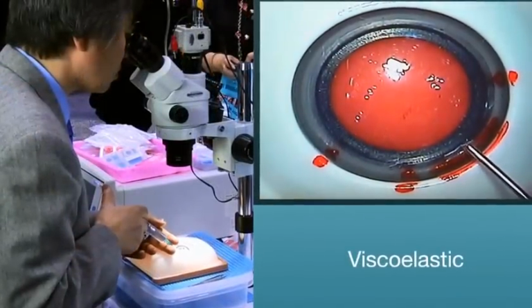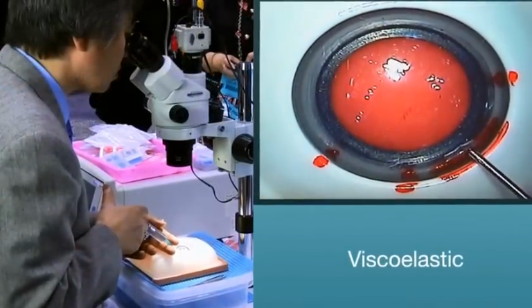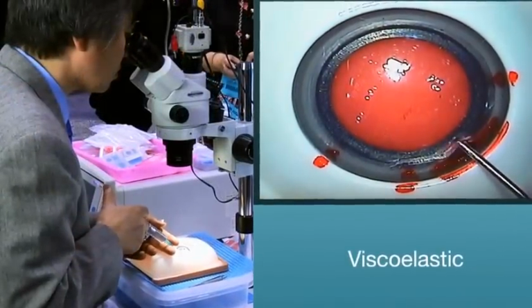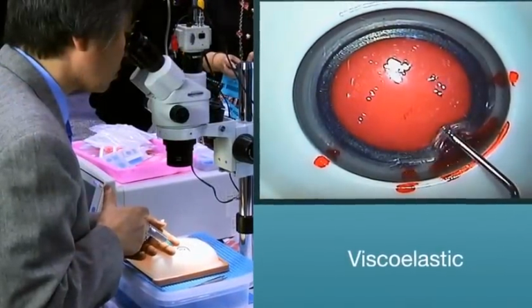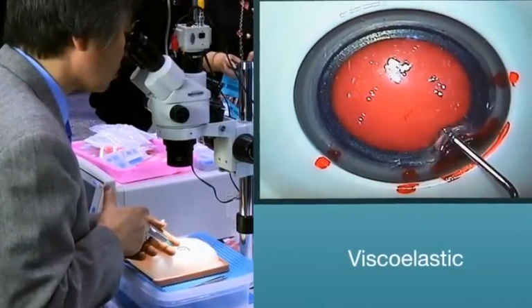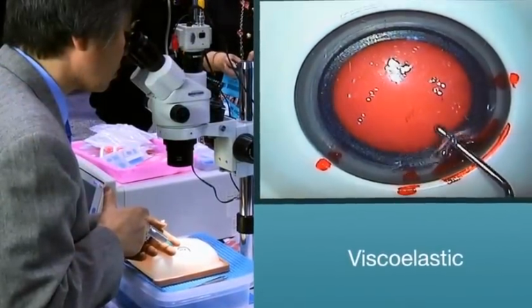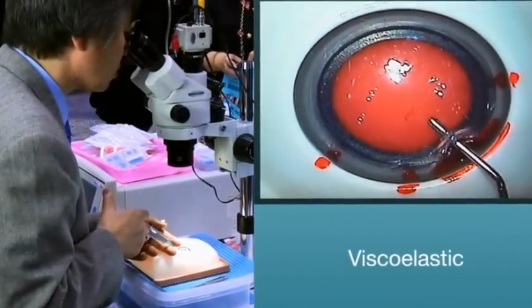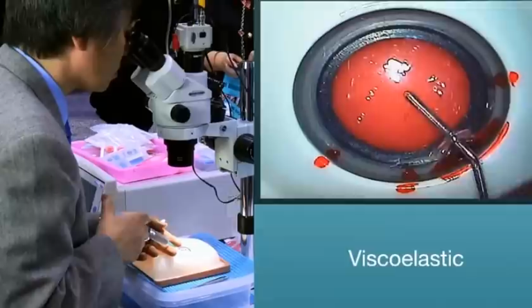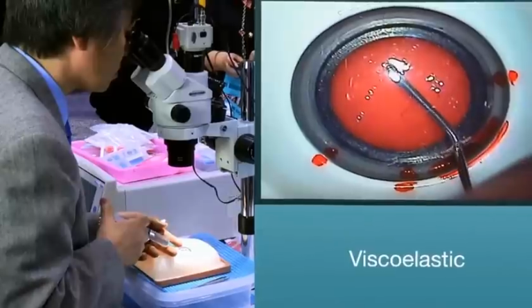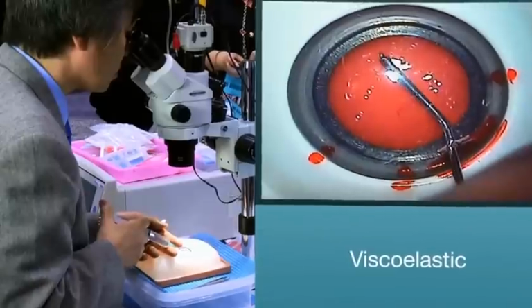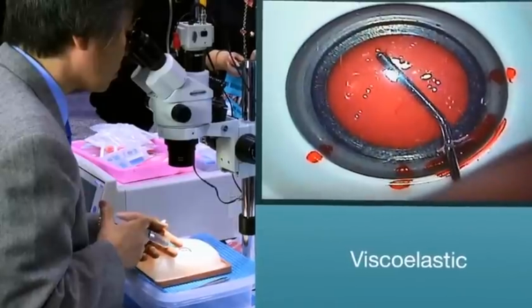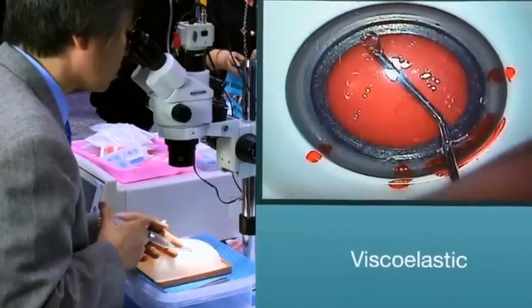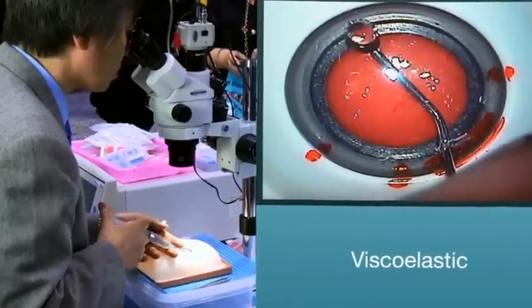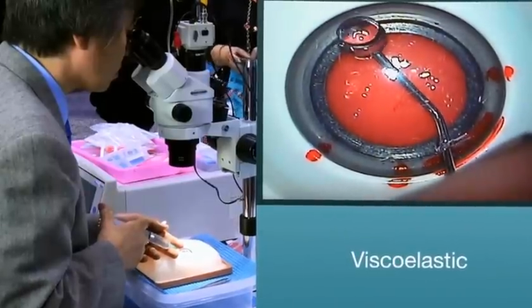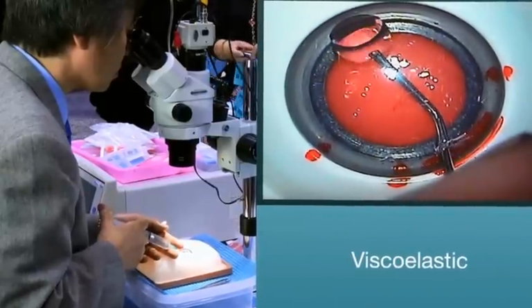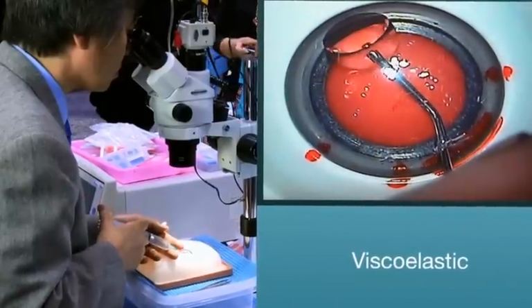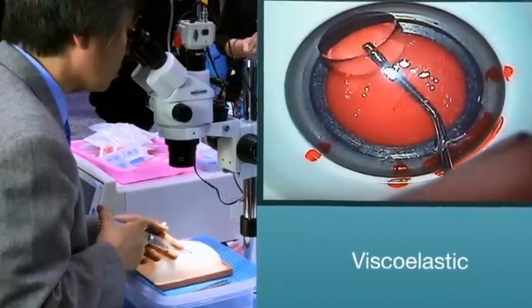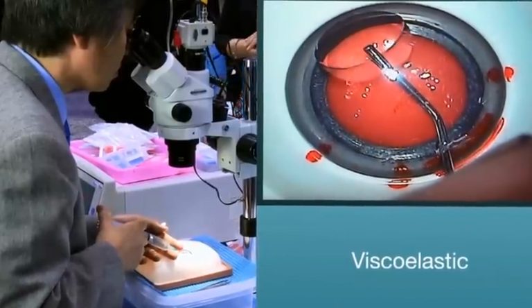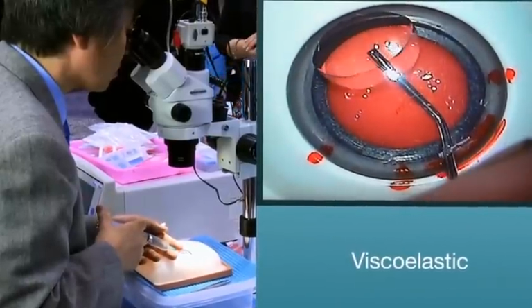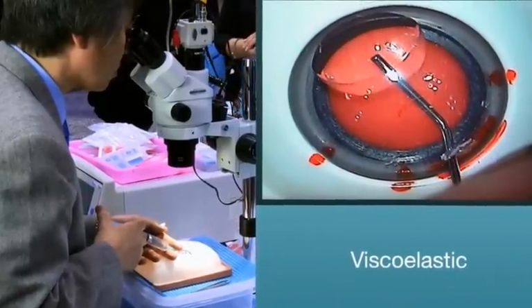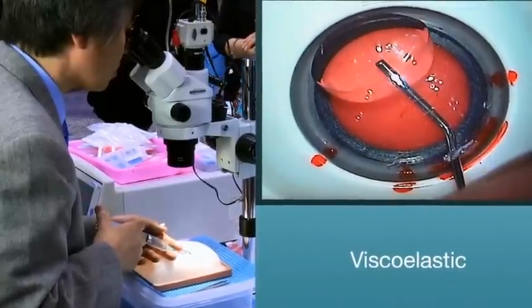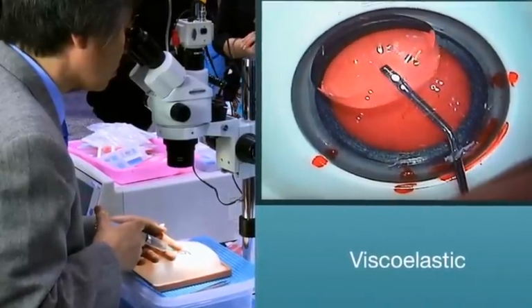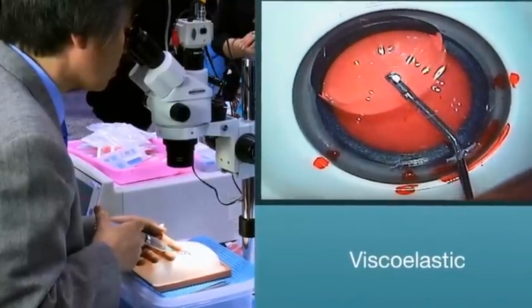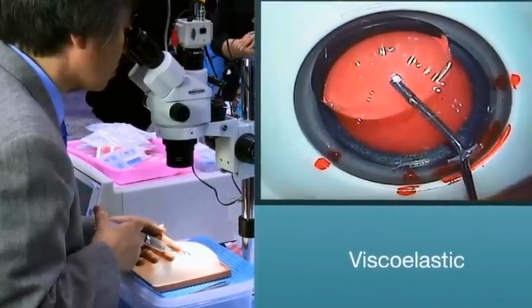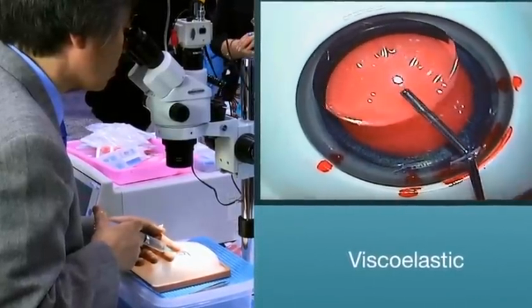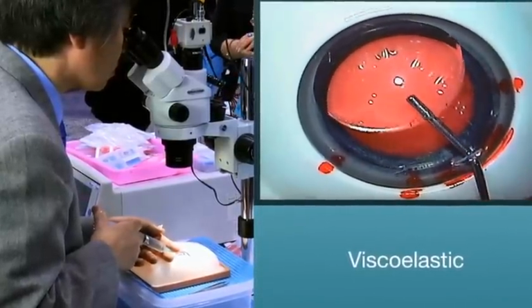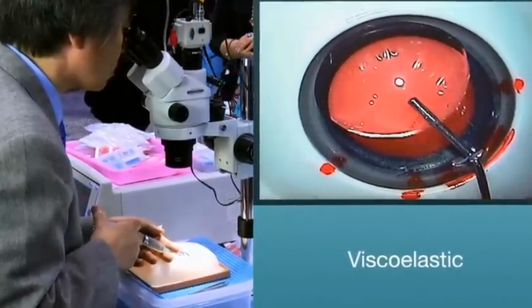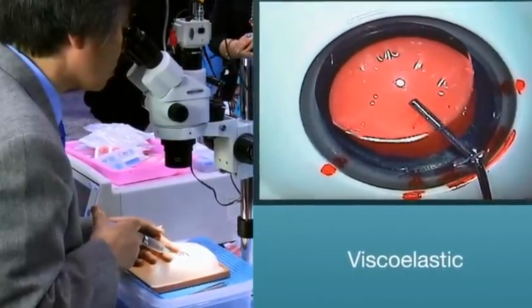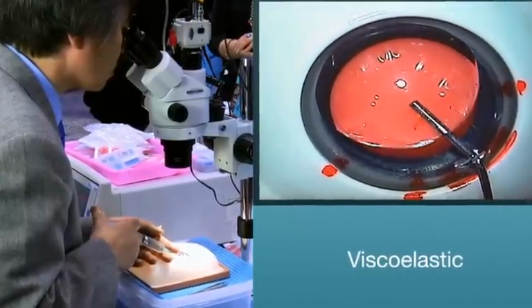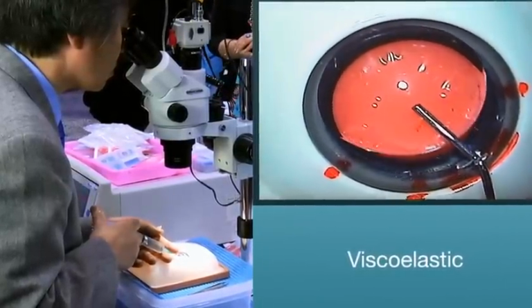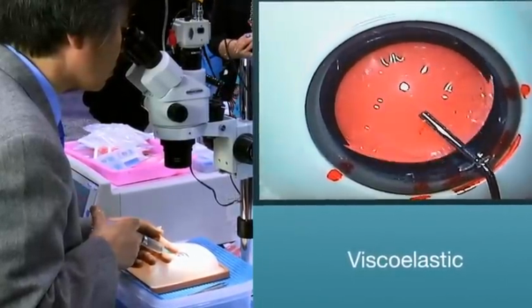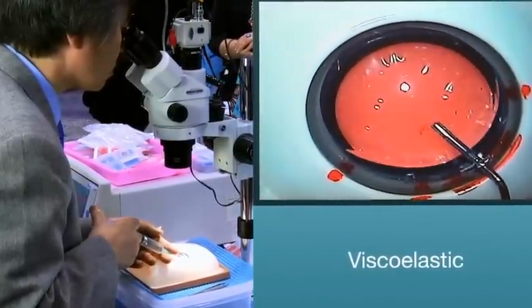Viscoelastic. Fill the anterior chamber with viscoelastic. Now that the eye is prepared.